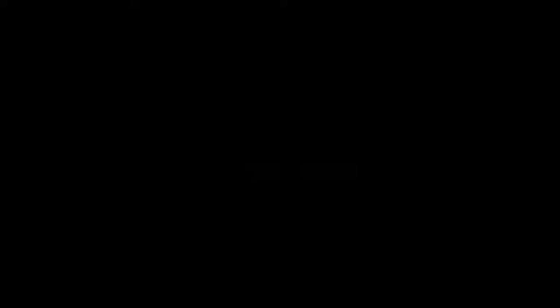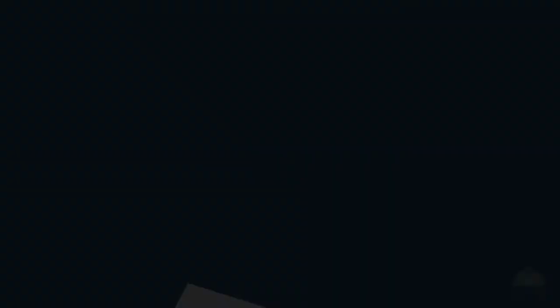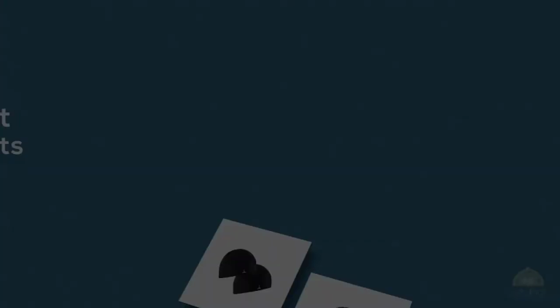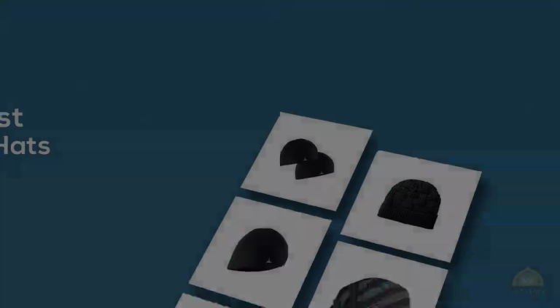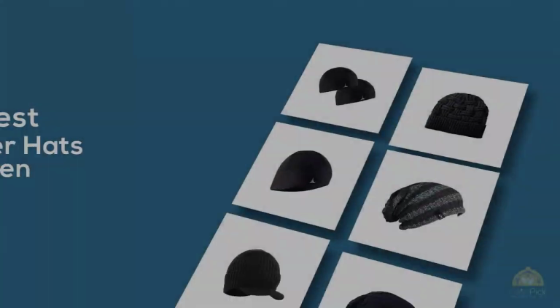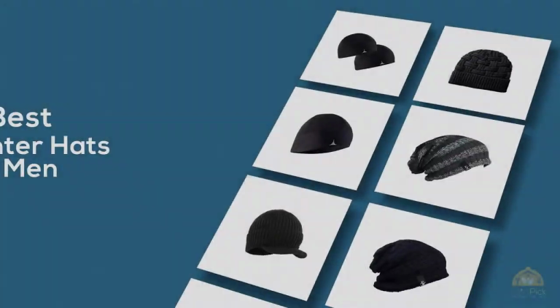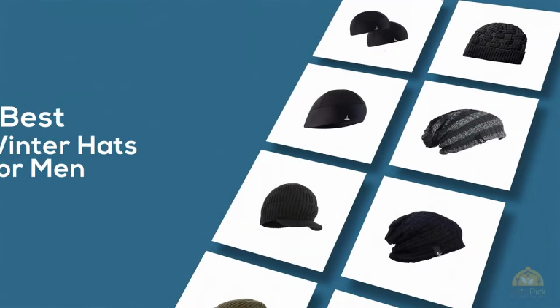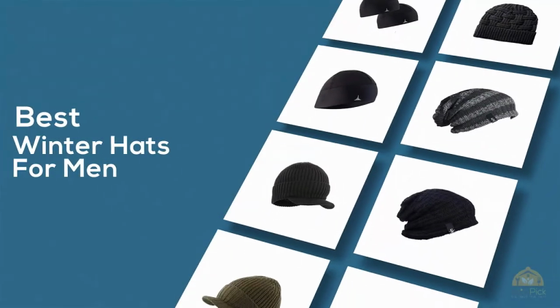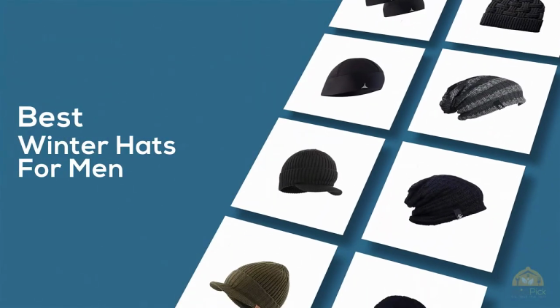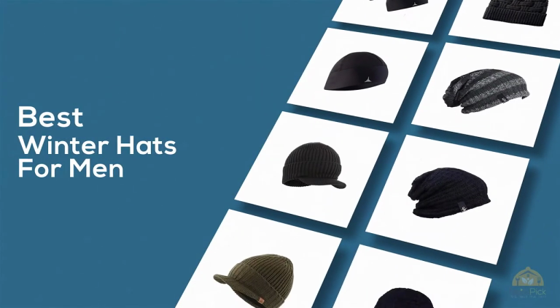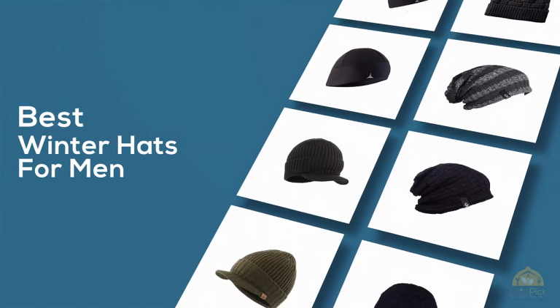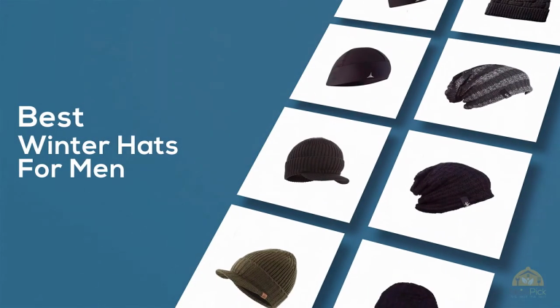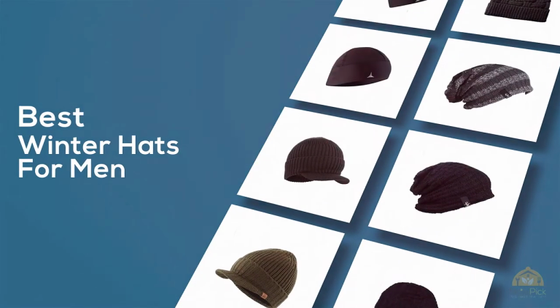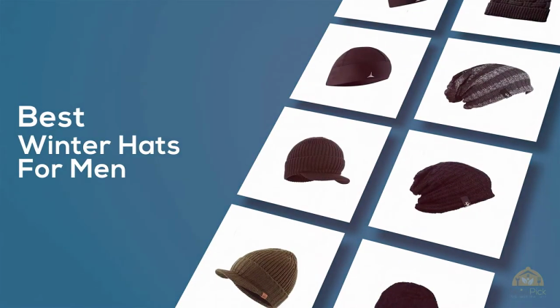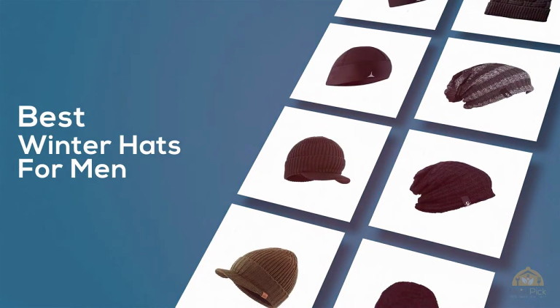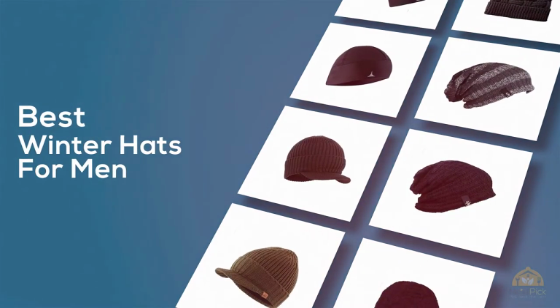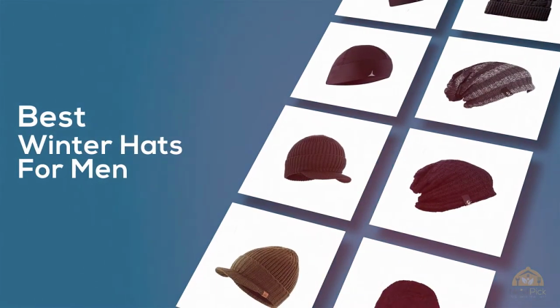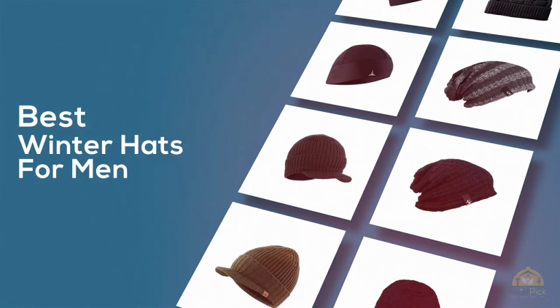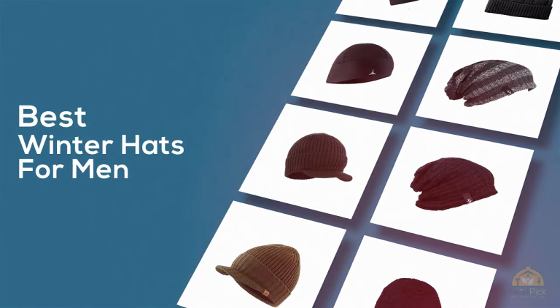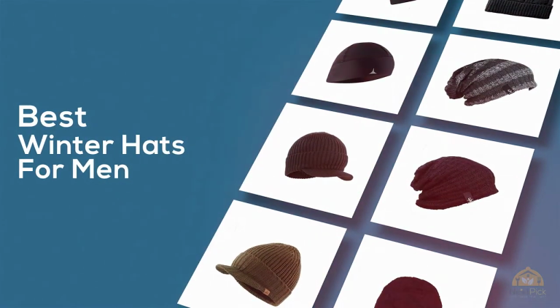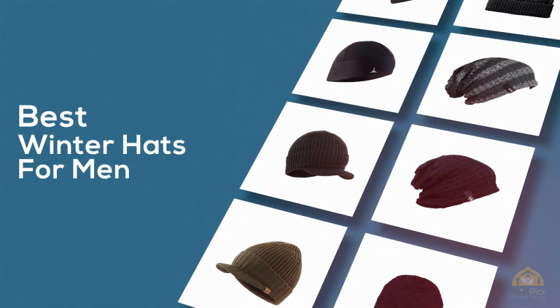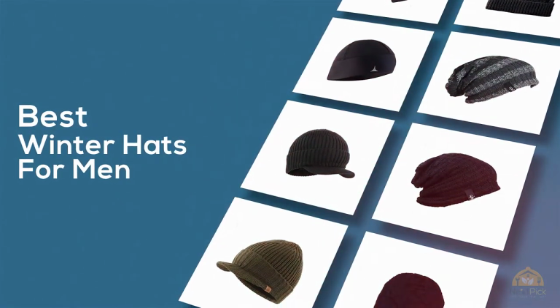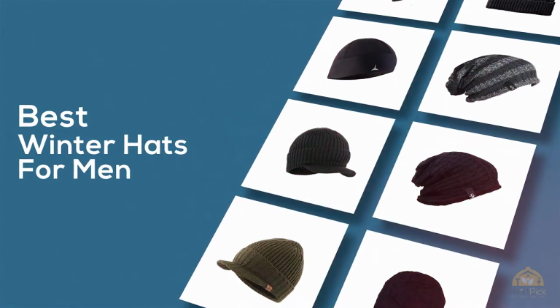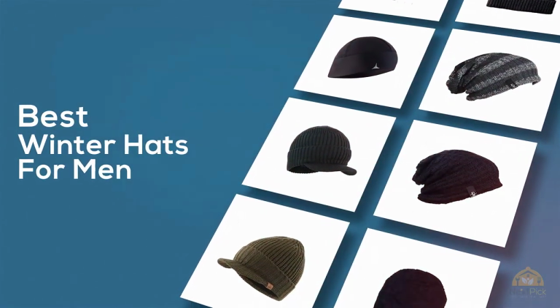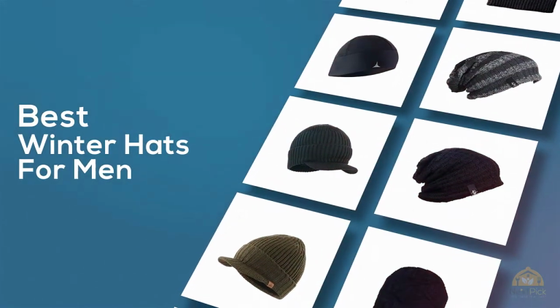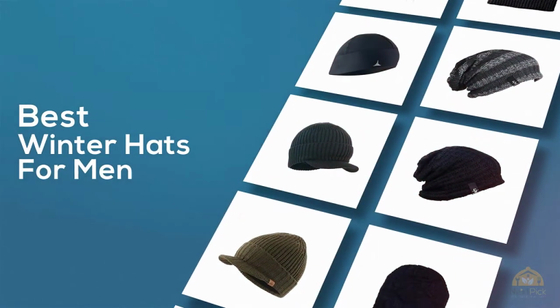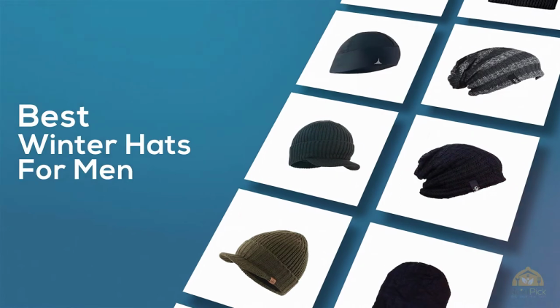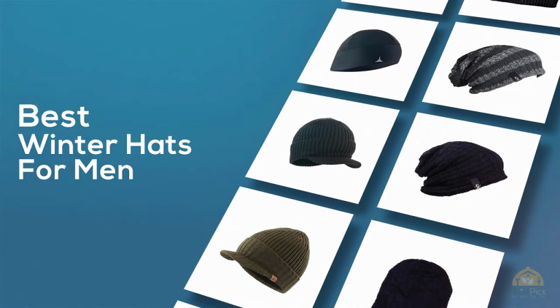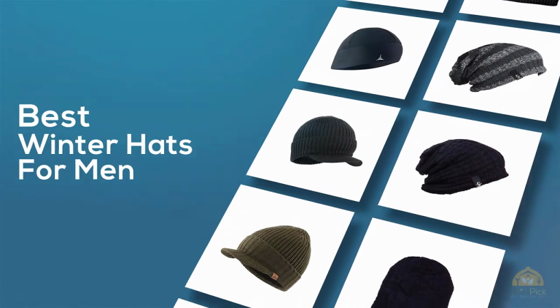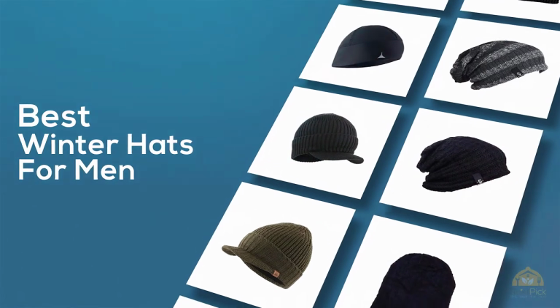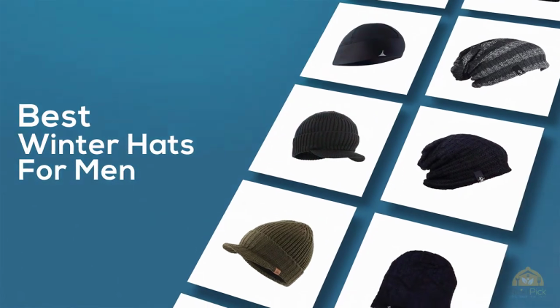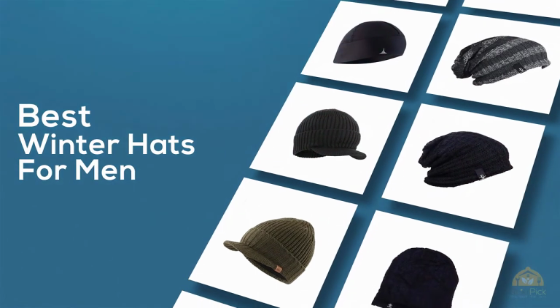If you are looking for the best winter hats for men, here is a collection you have got to see. Let's get started.